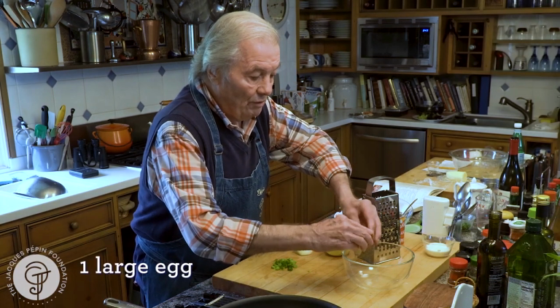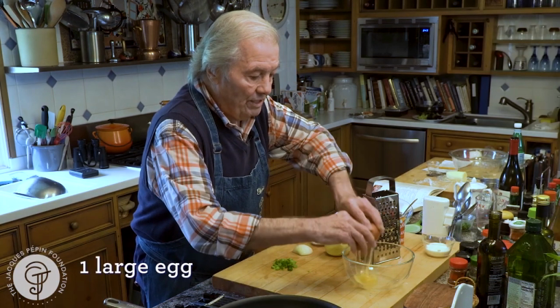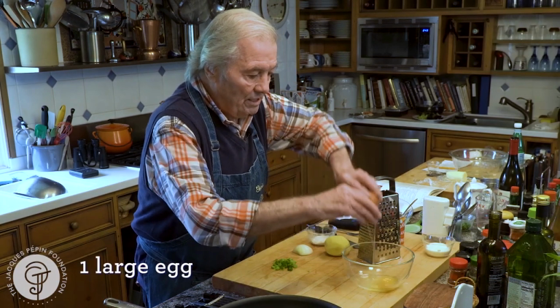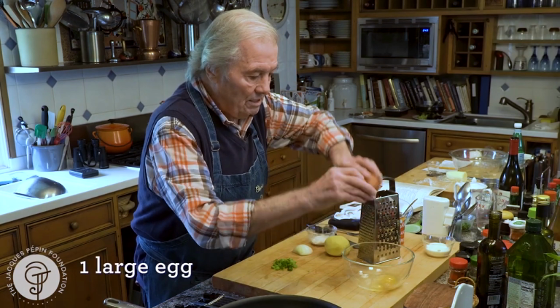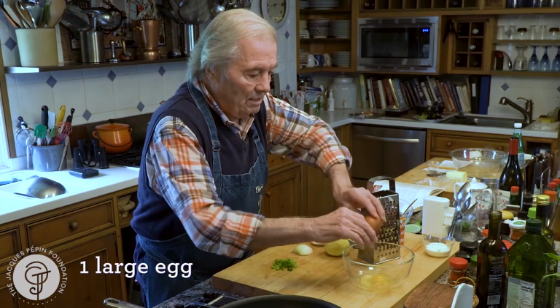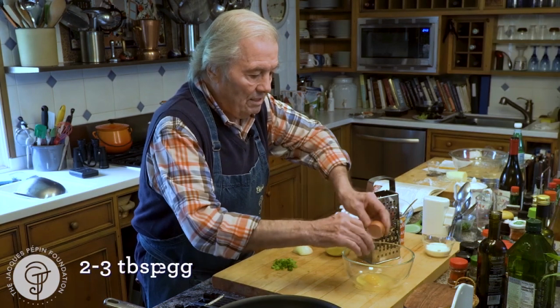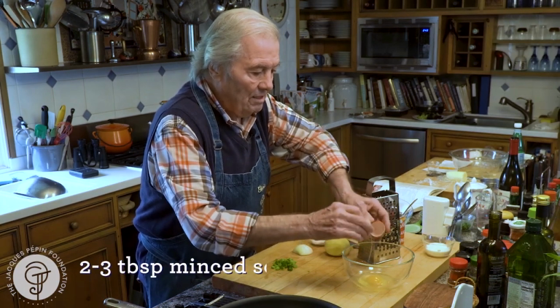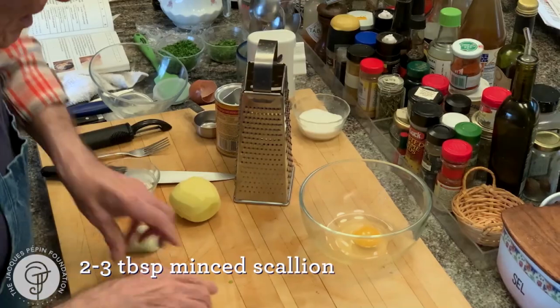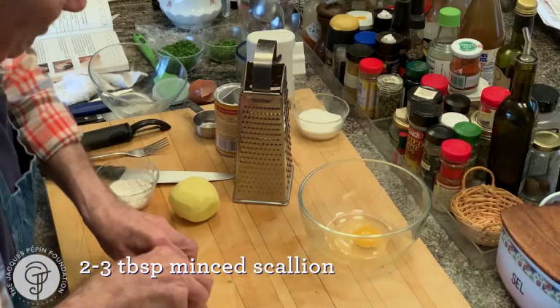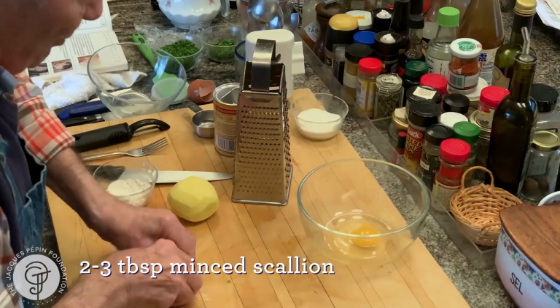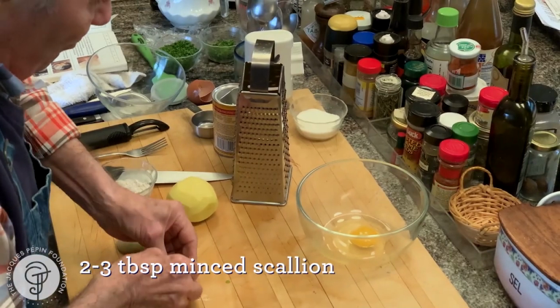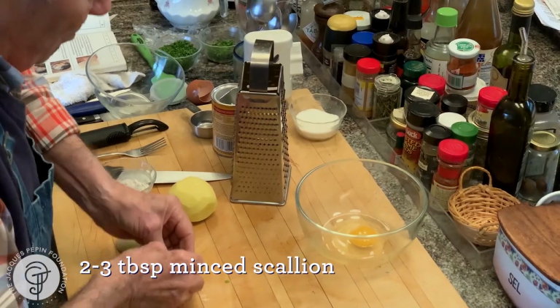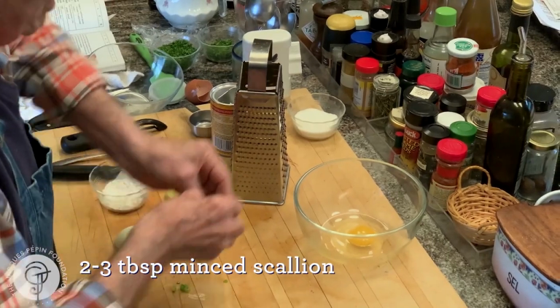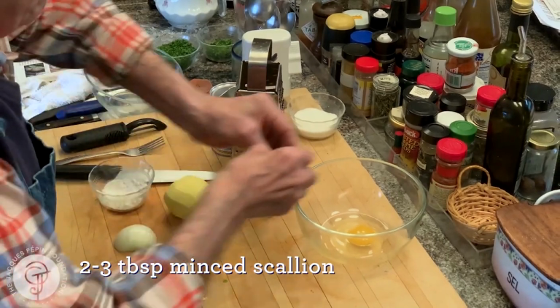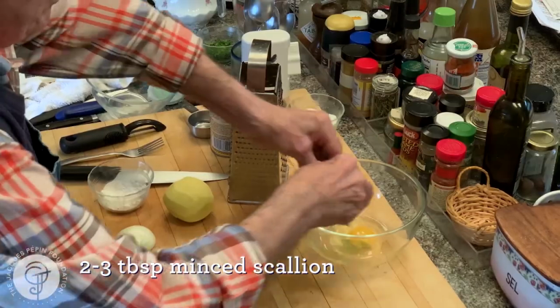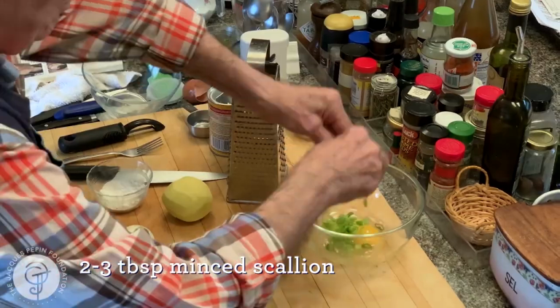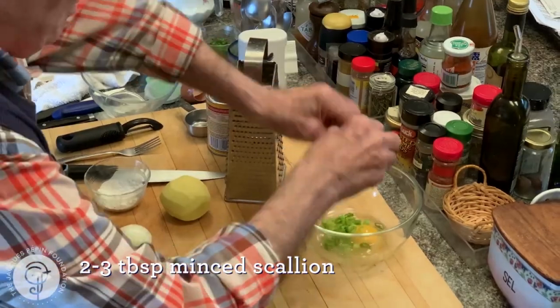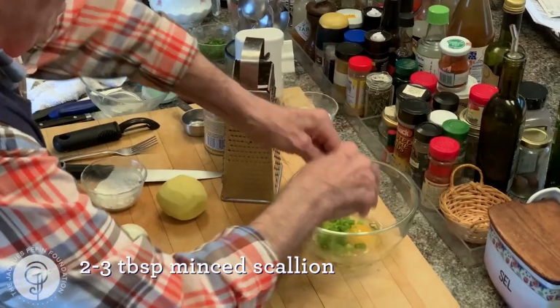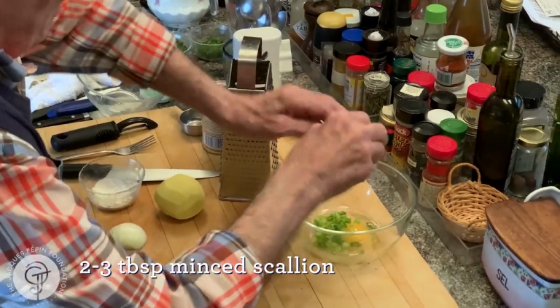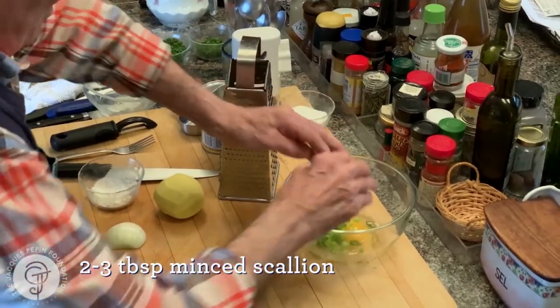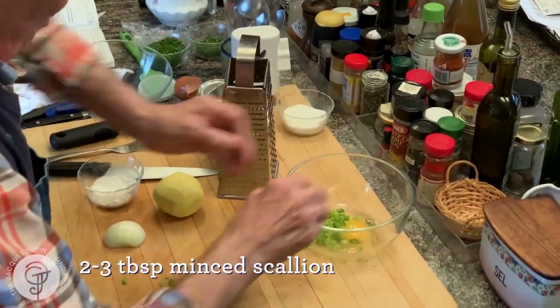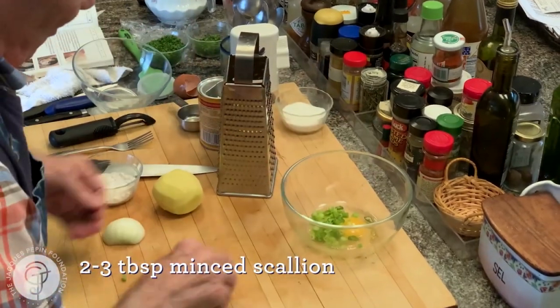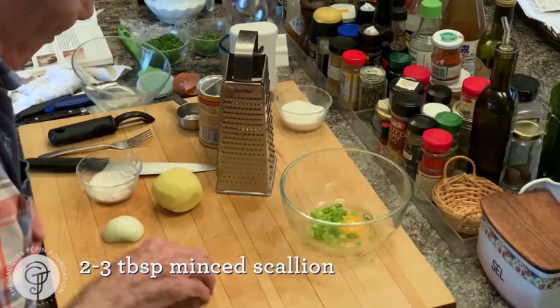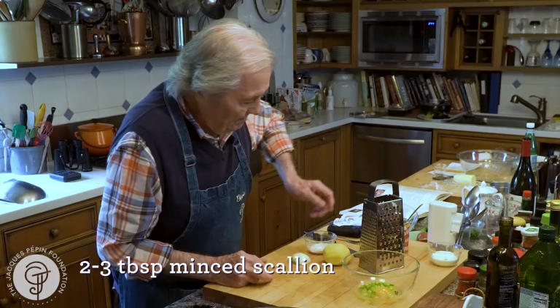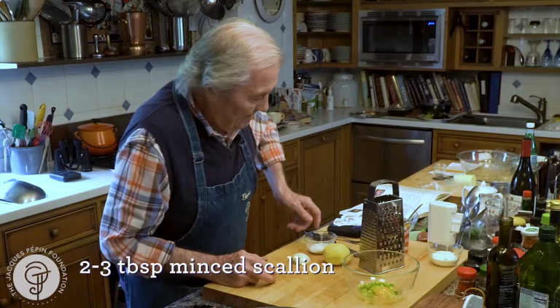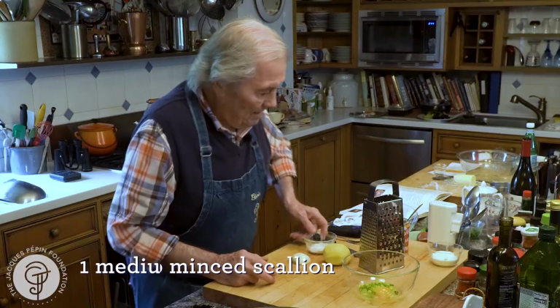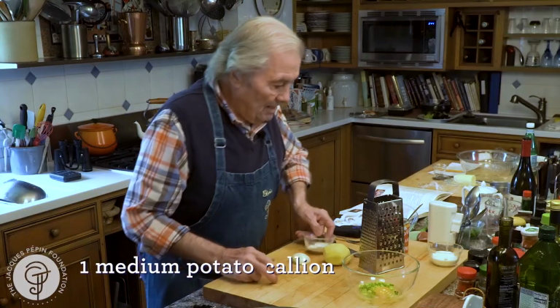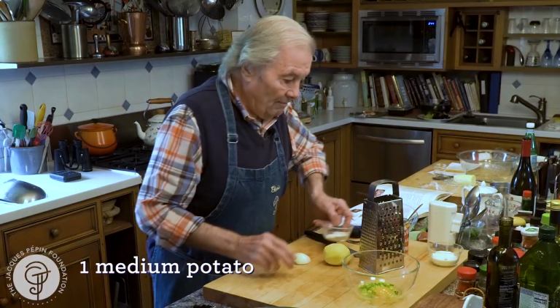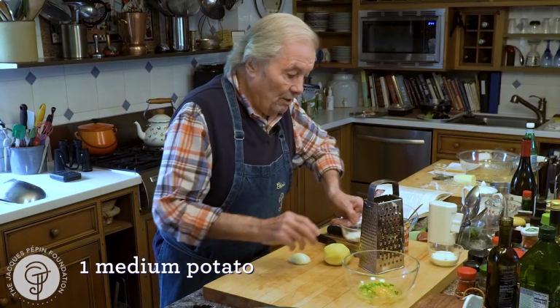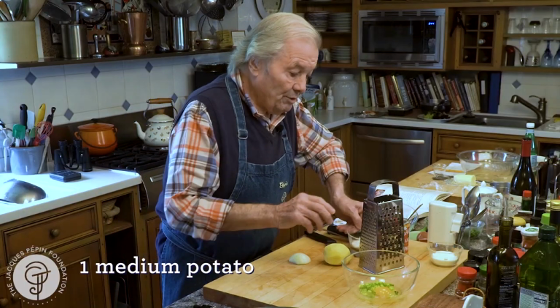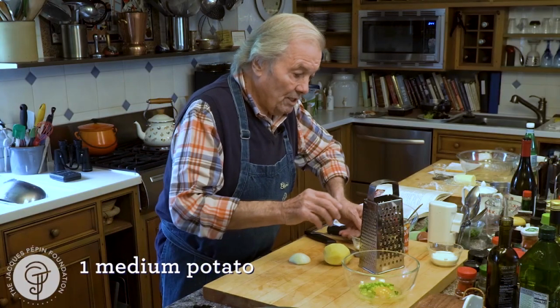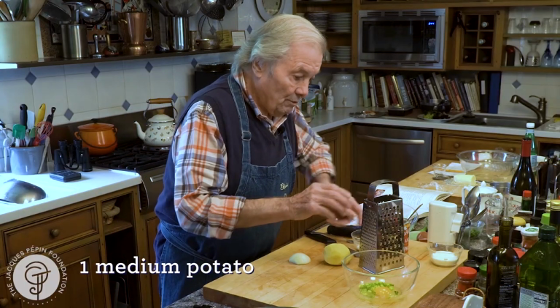I have one egg here, about two or three tablespoons of scallion, and I have one potato.